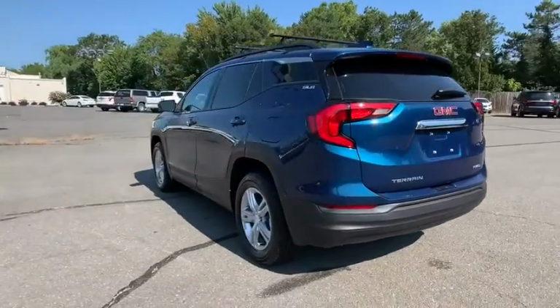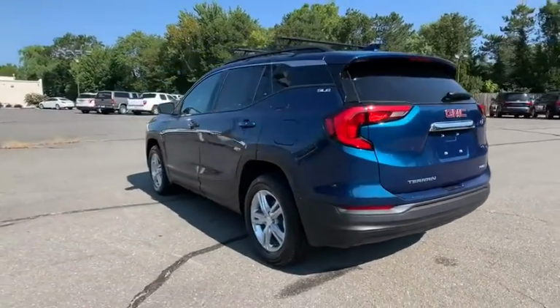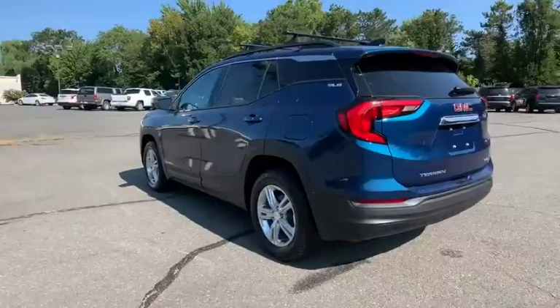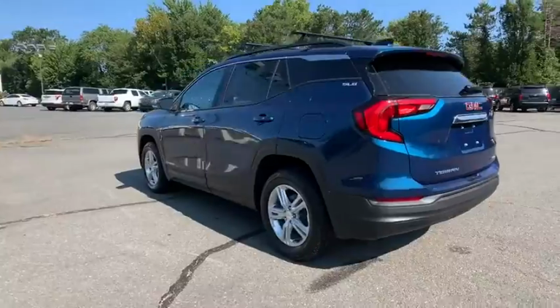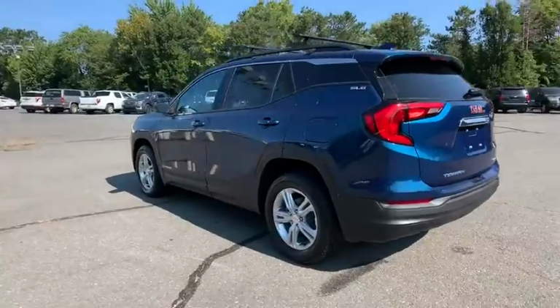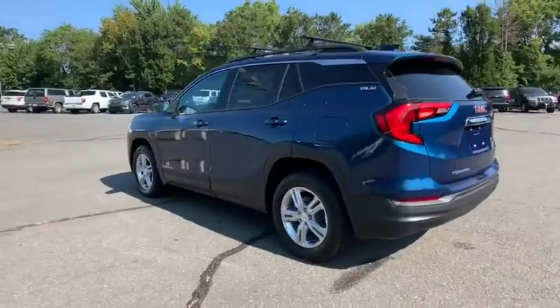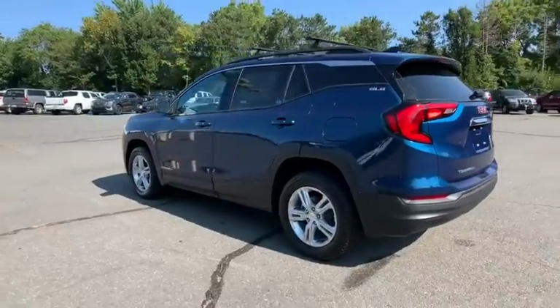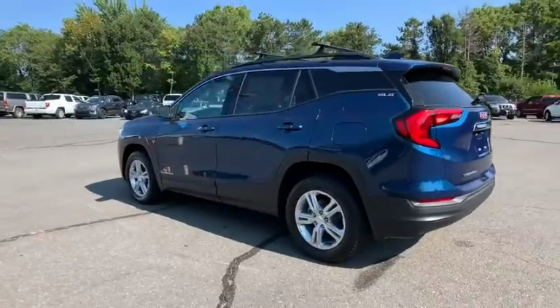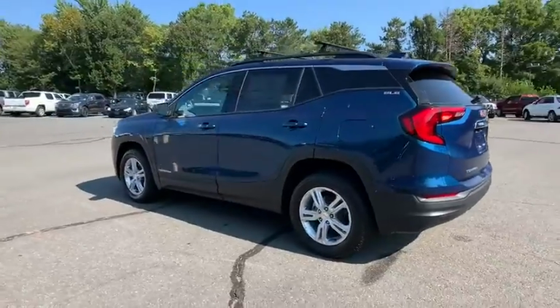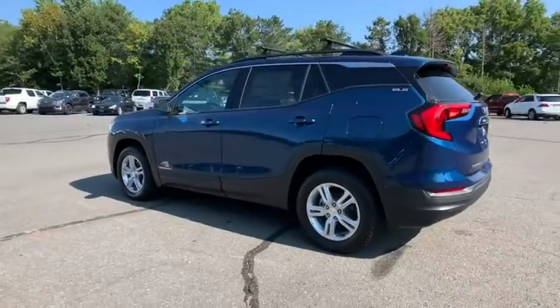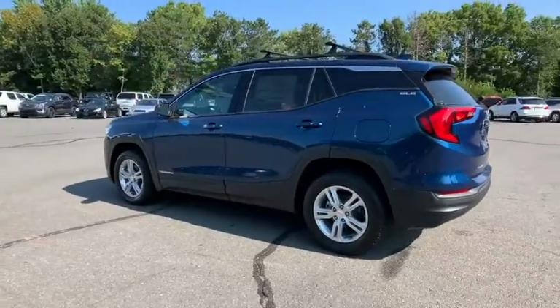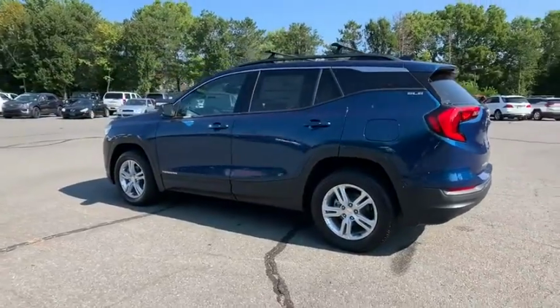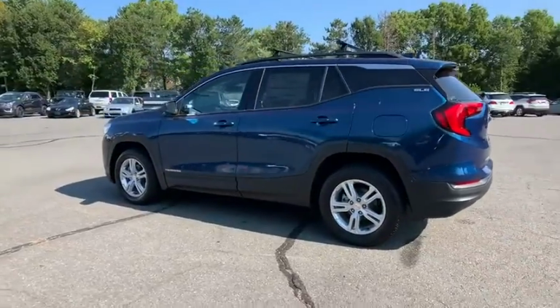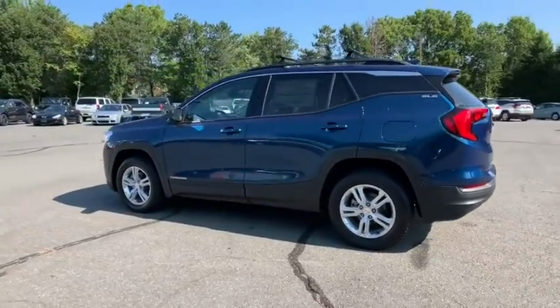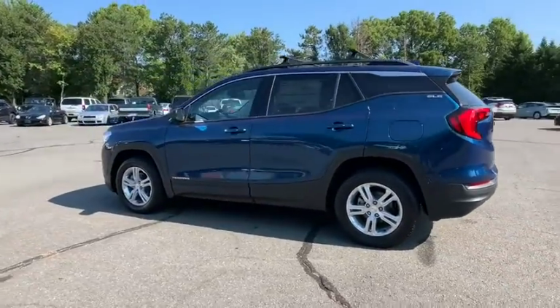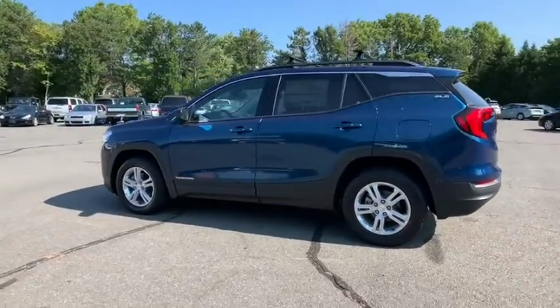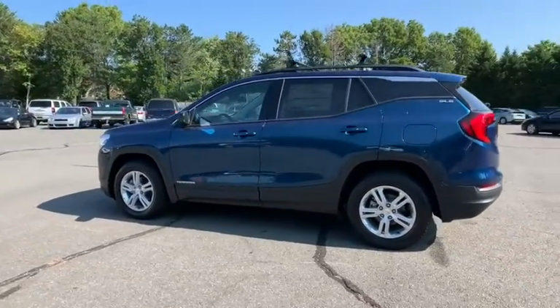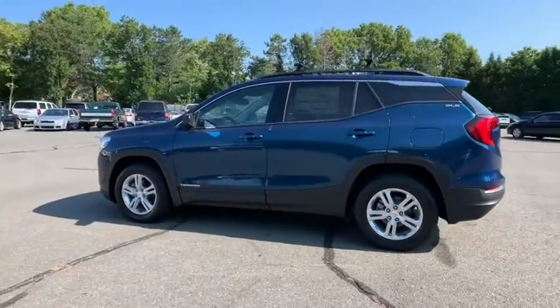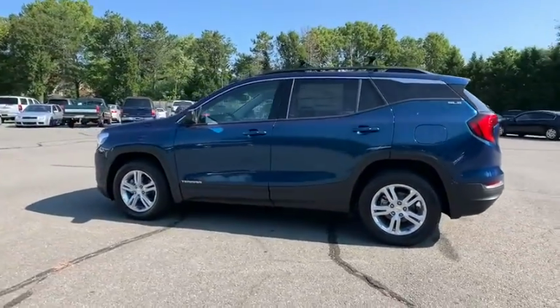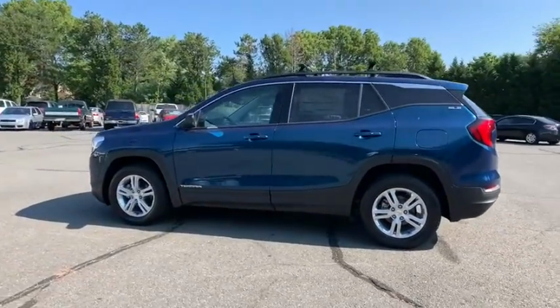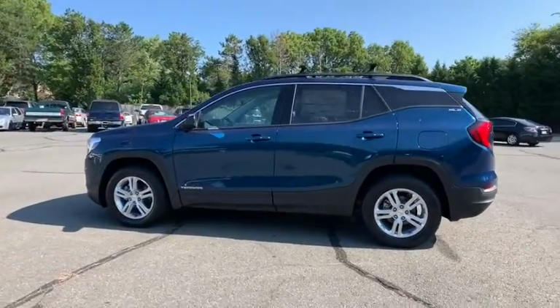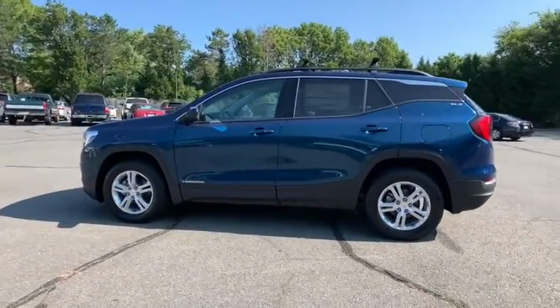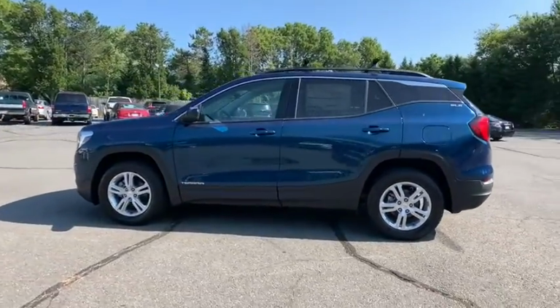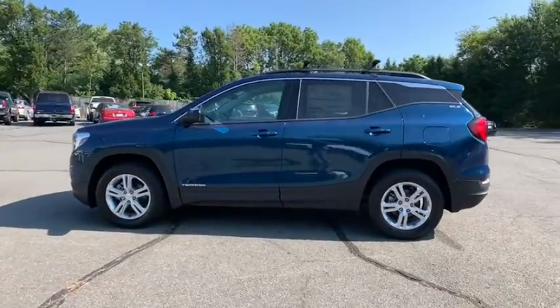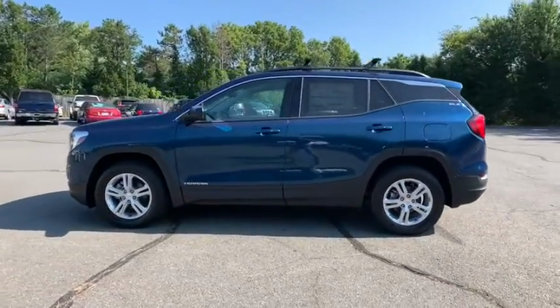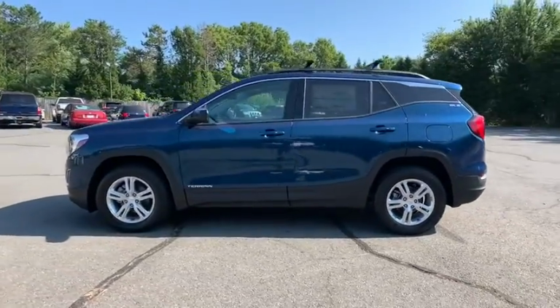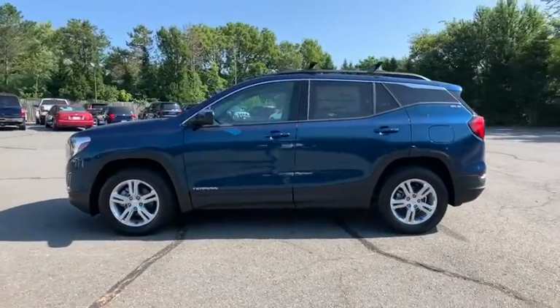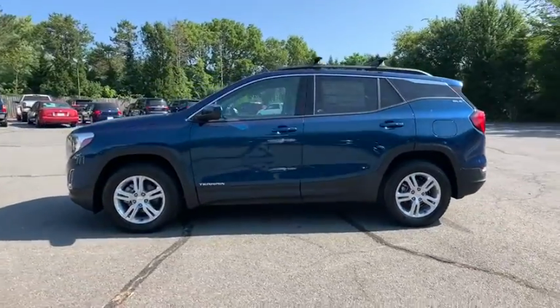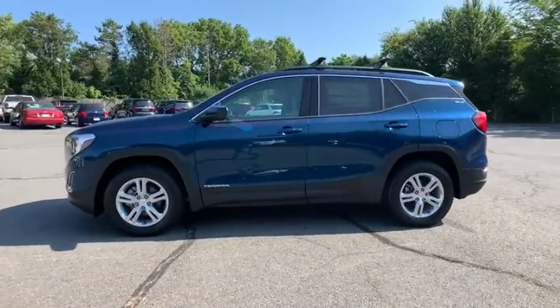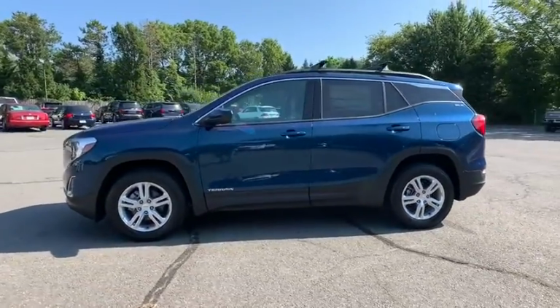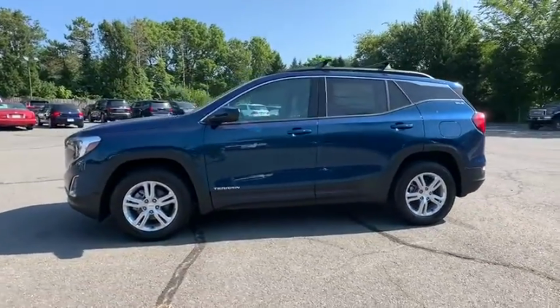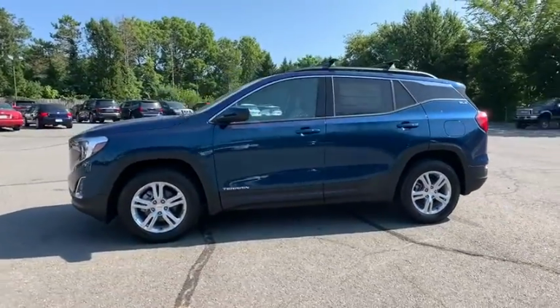And an EPA-estimated 32 highway MPG is not bad either.